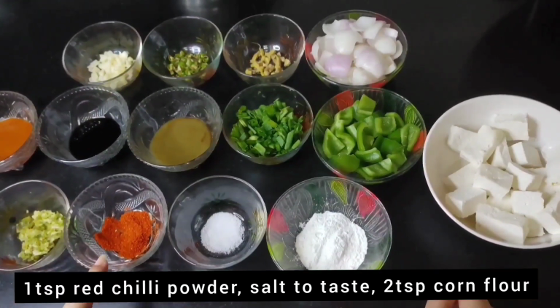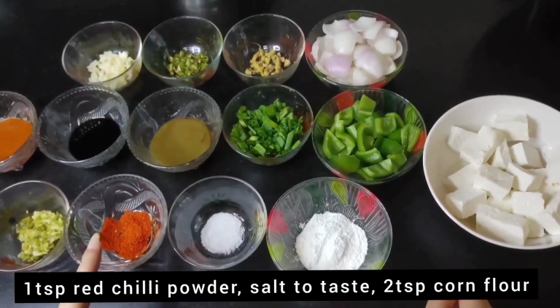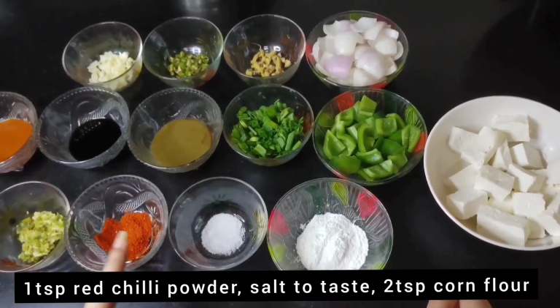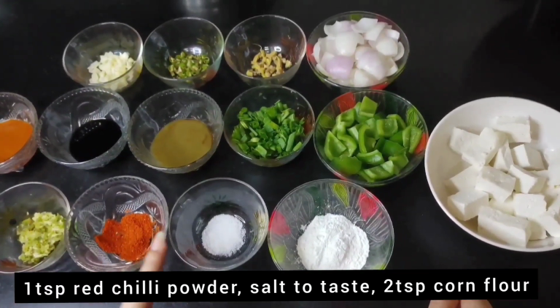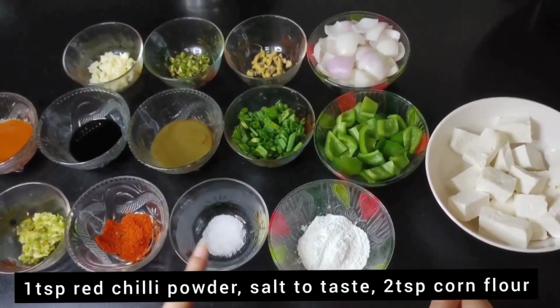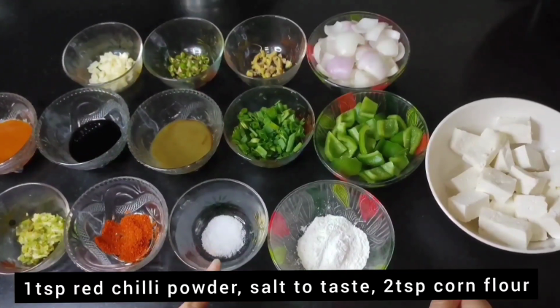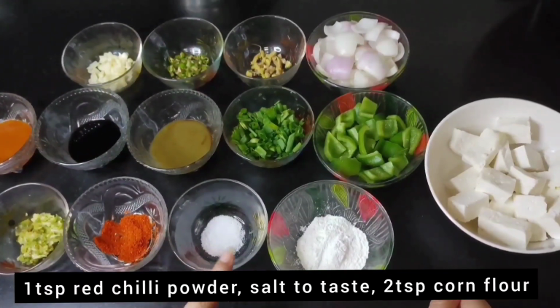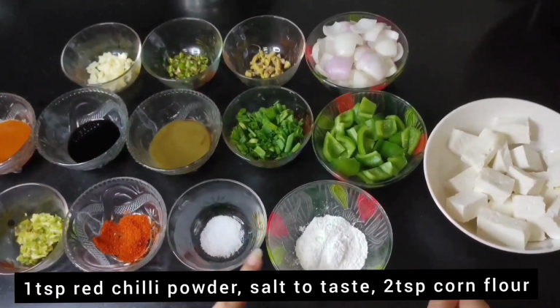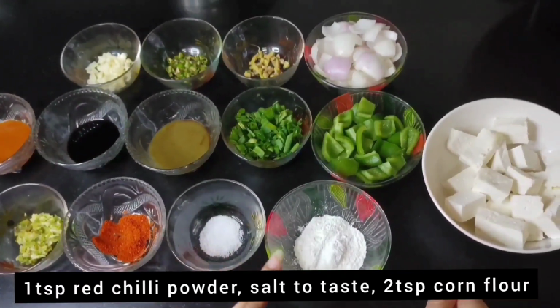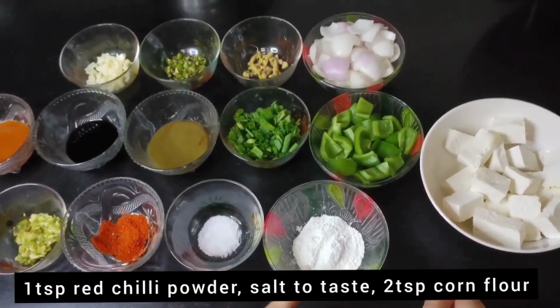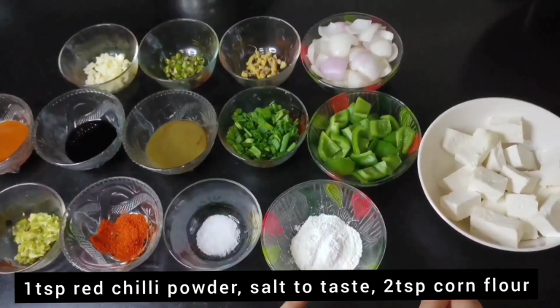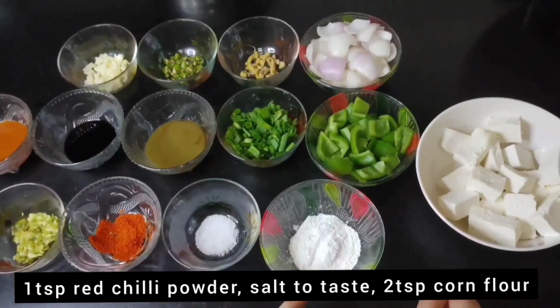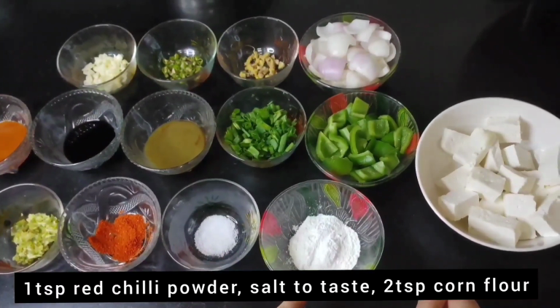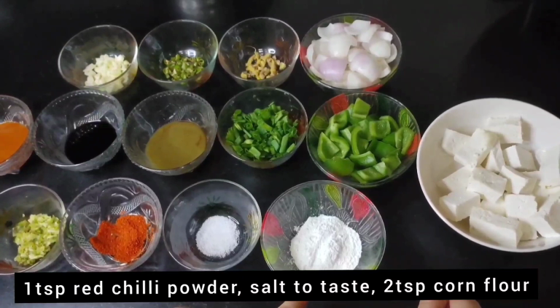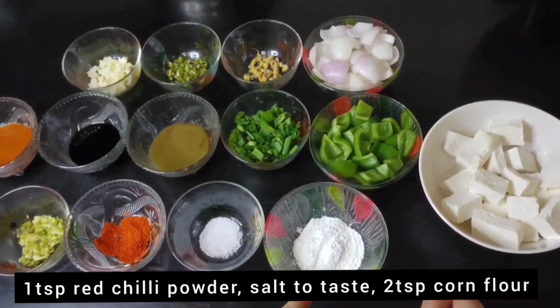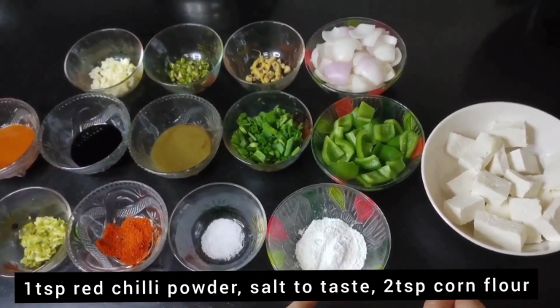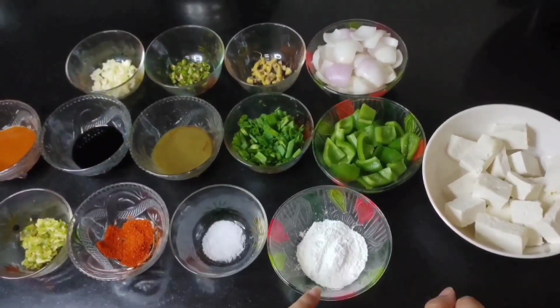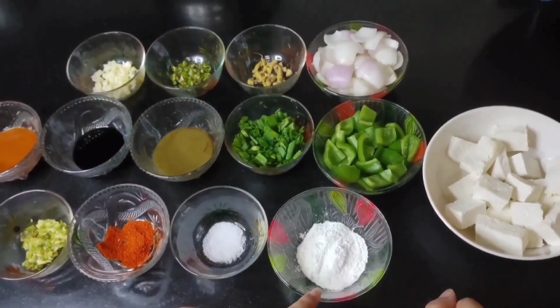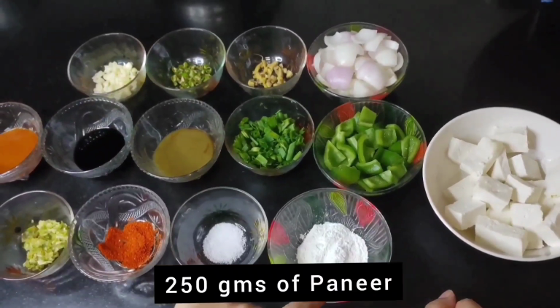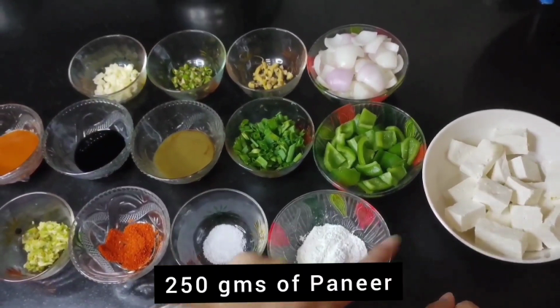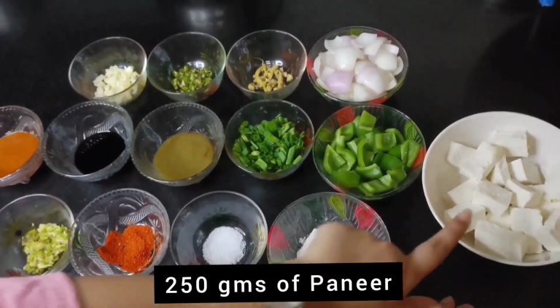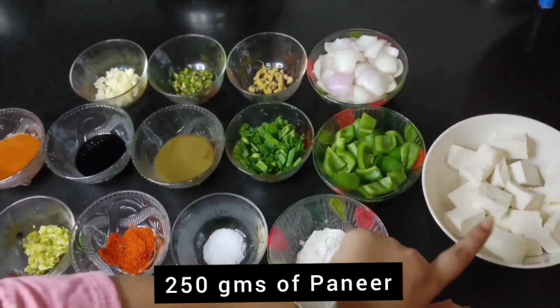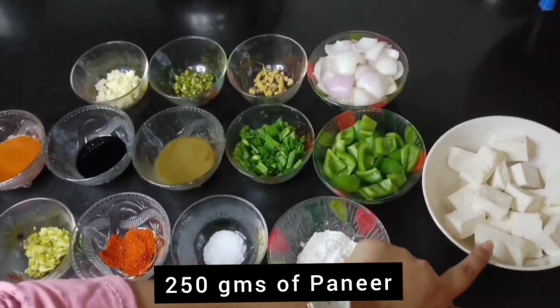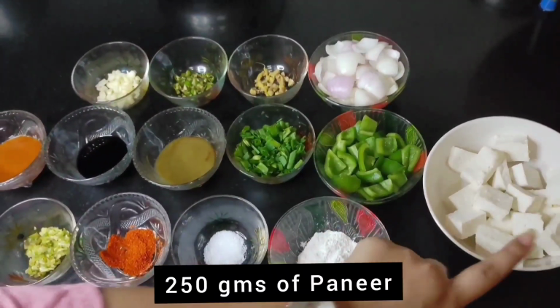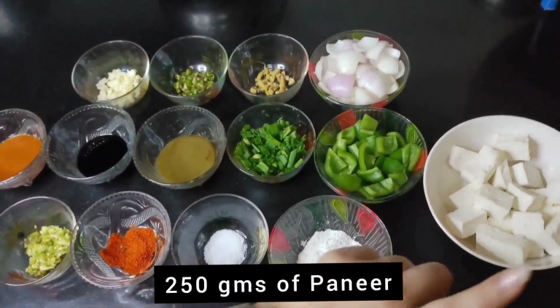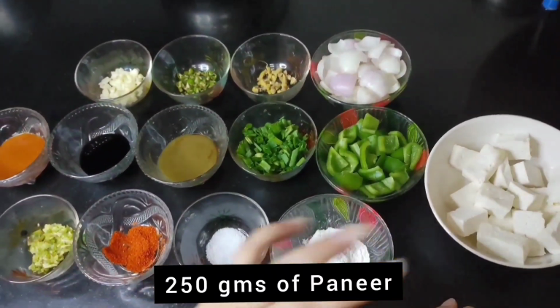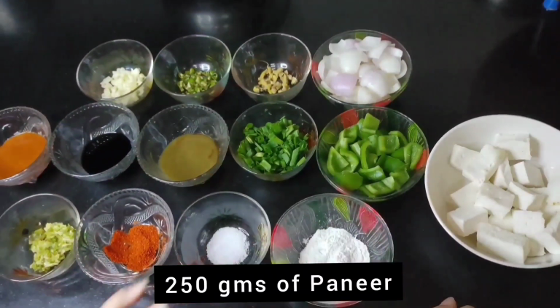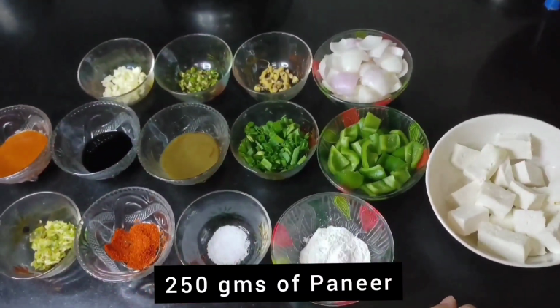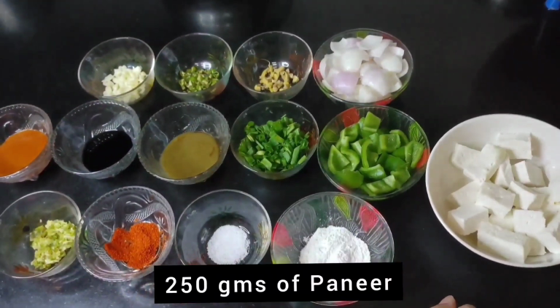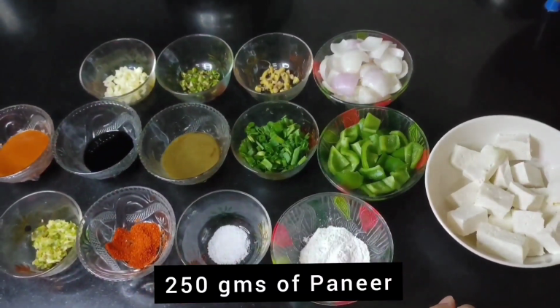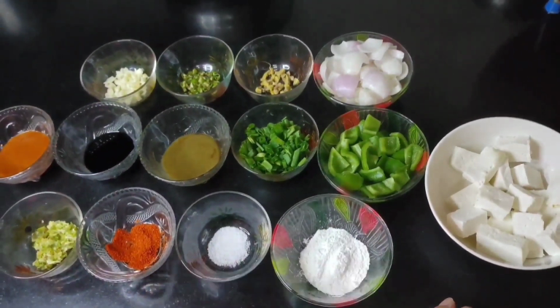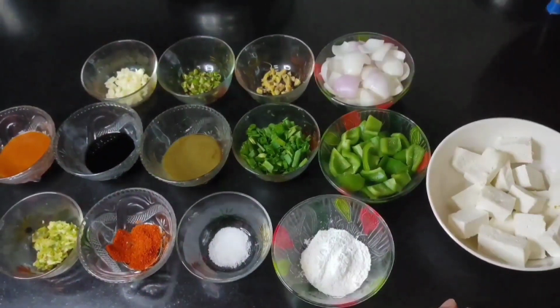1 teaspoon of red chili powder, 2 teaspoon of corn flour, and 250 grams of paneer.